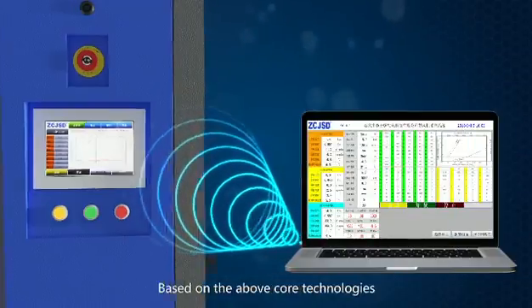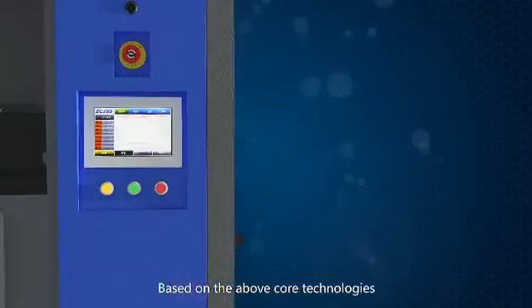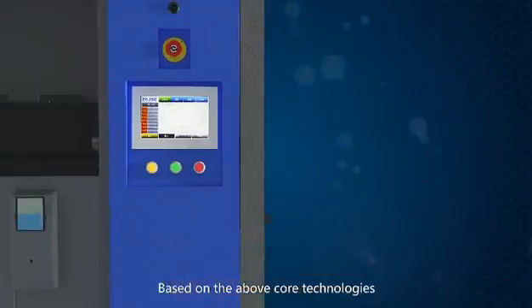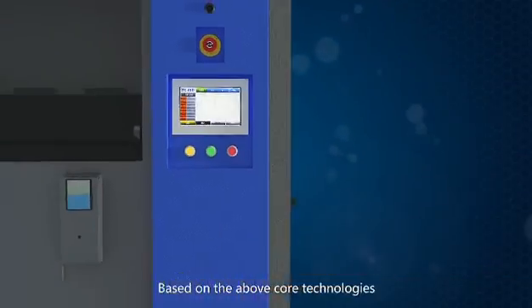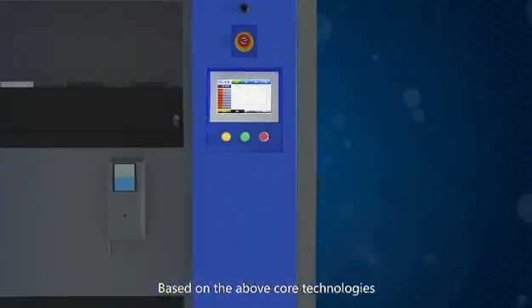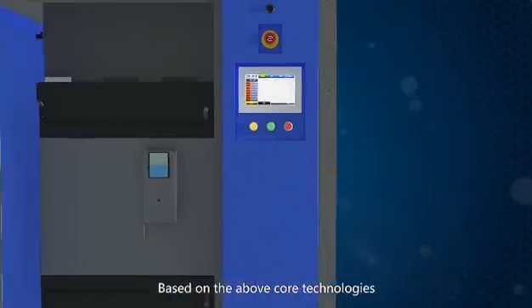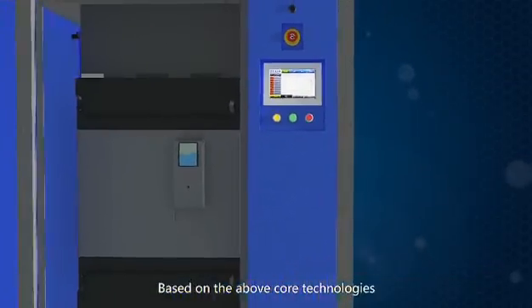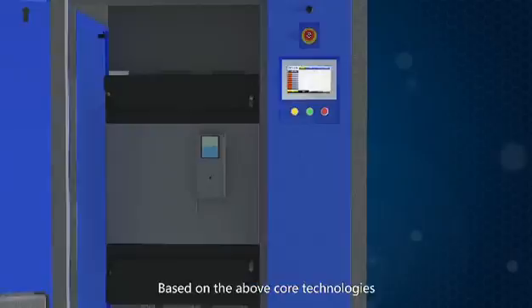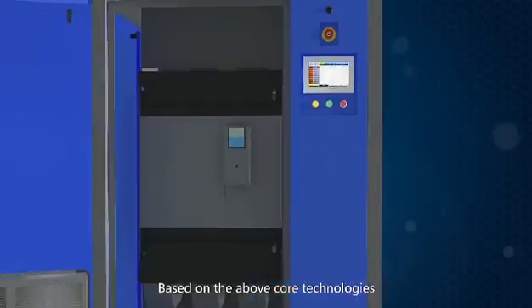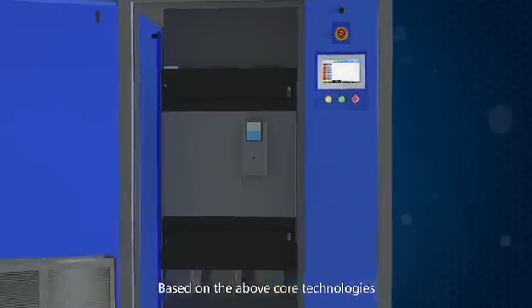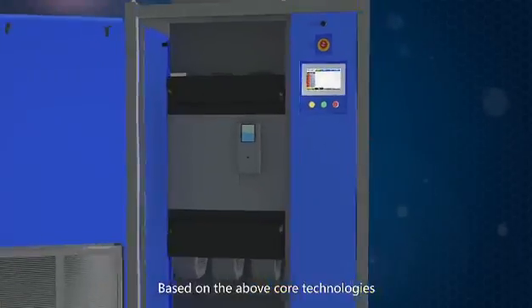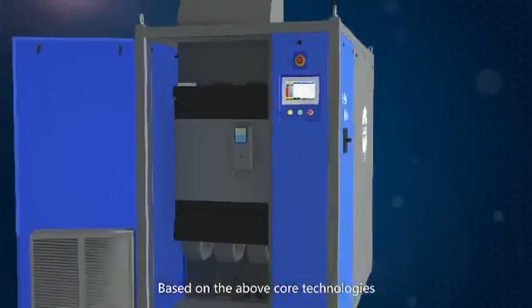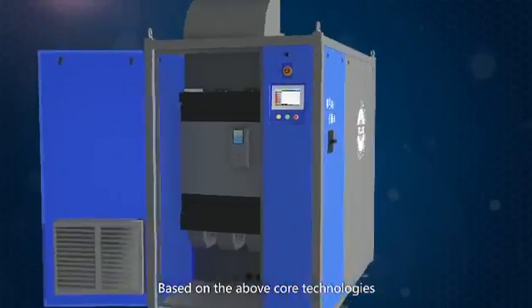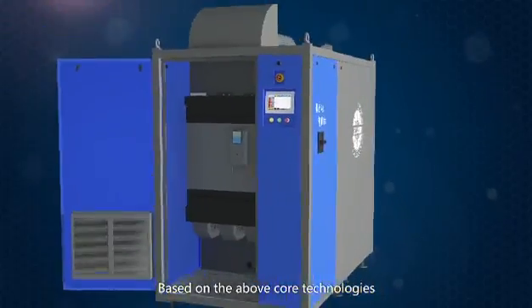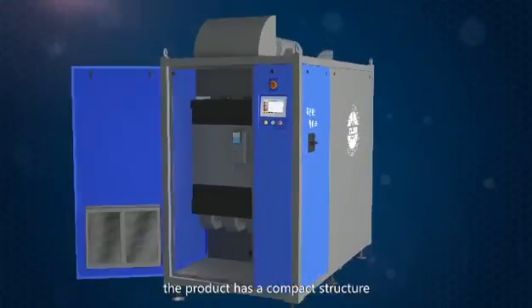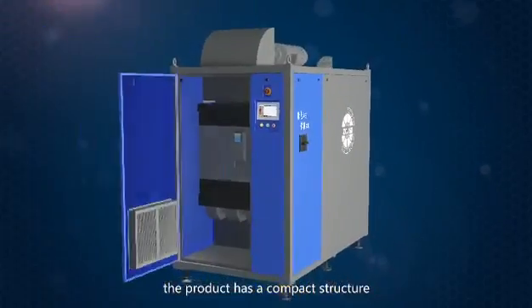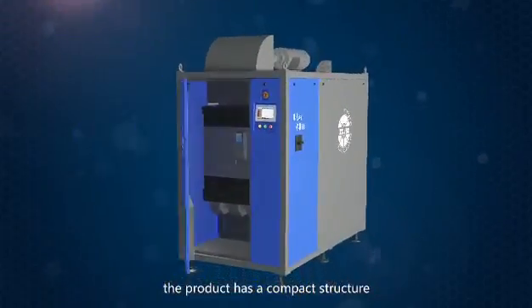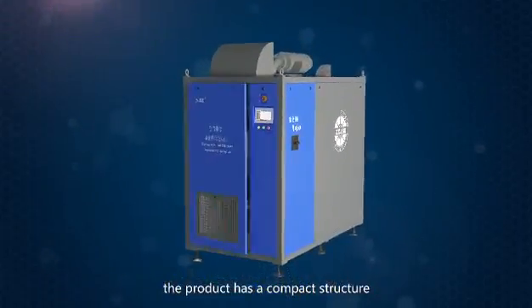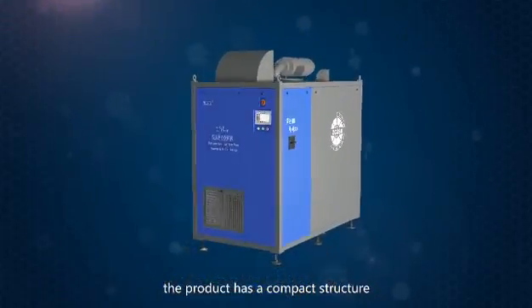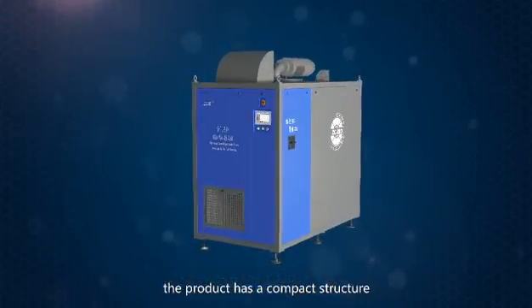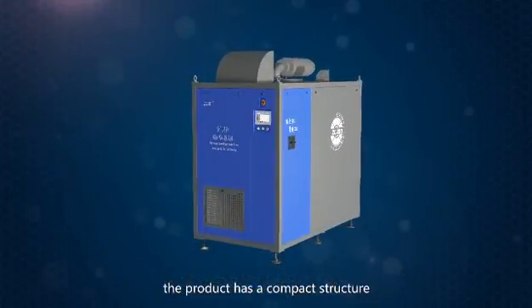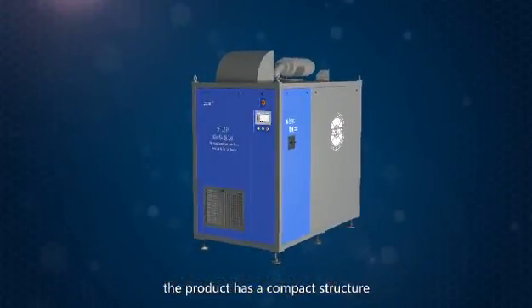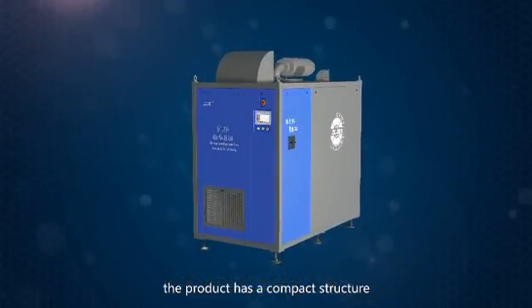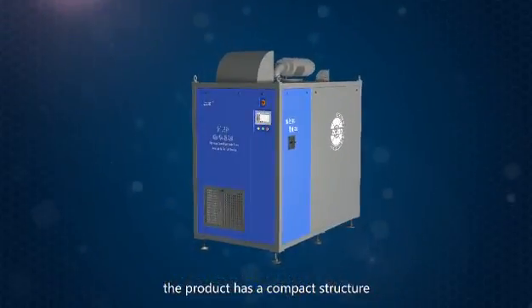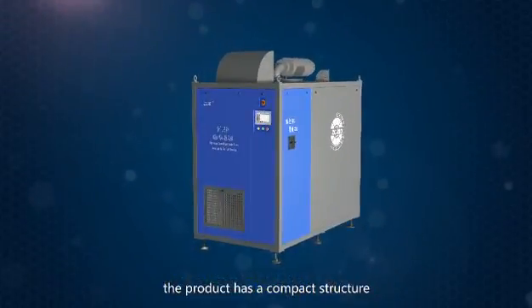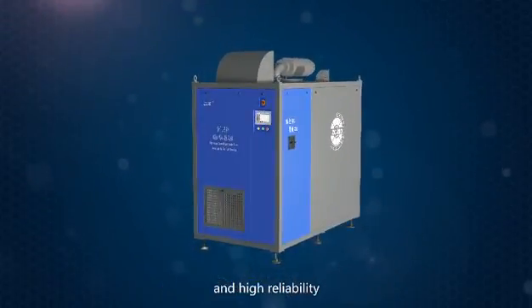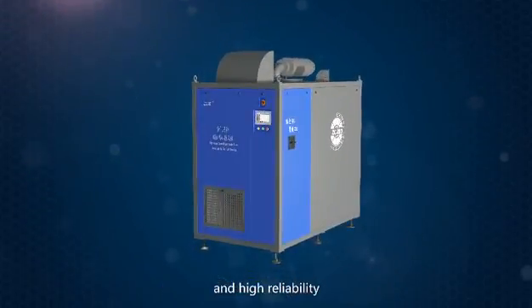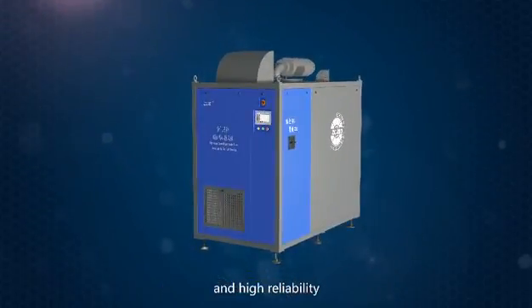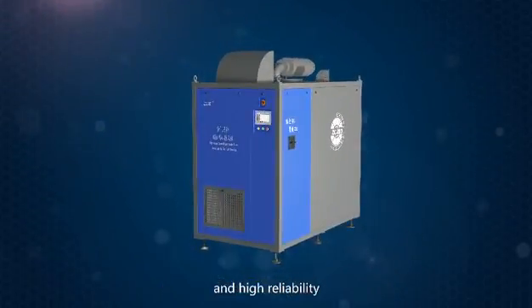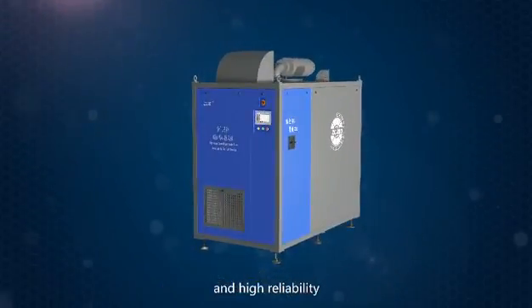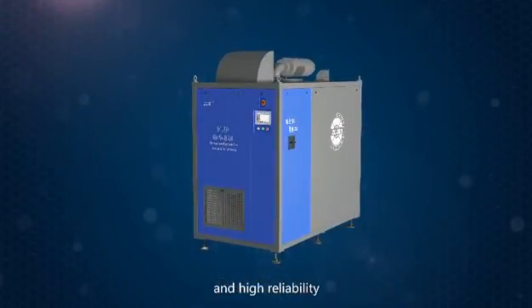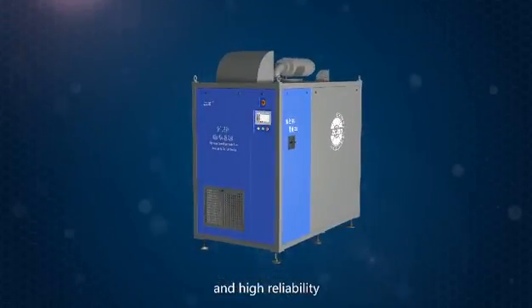Based on the above core technologies, the product has a compact structure and high reliability.